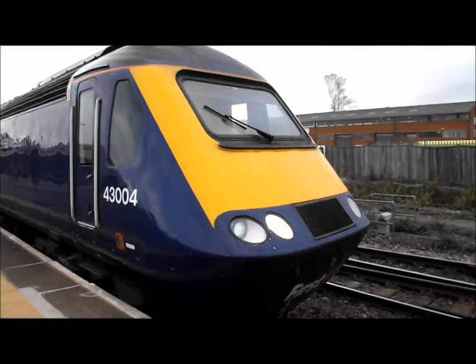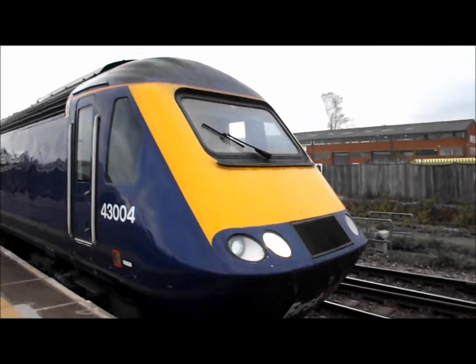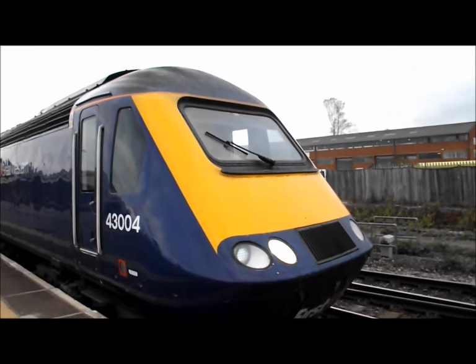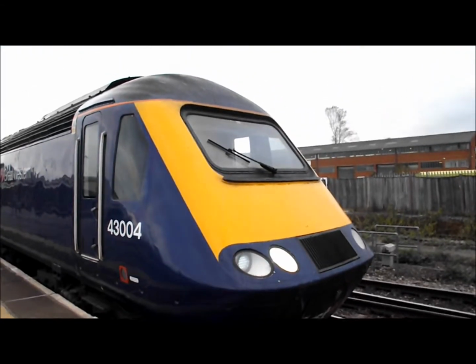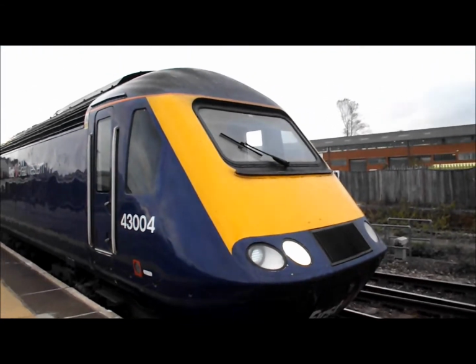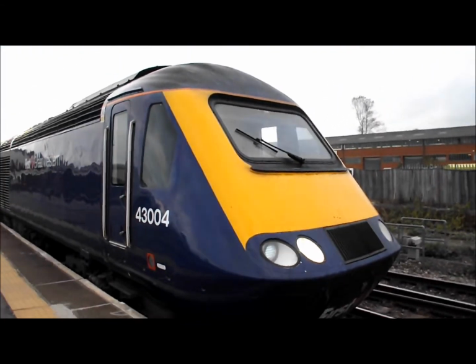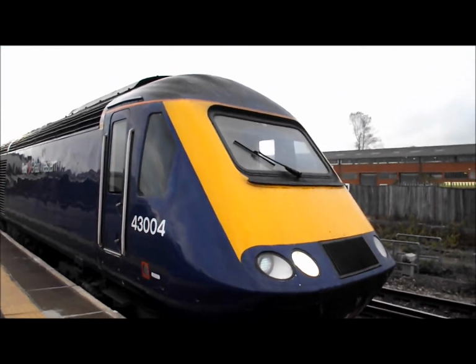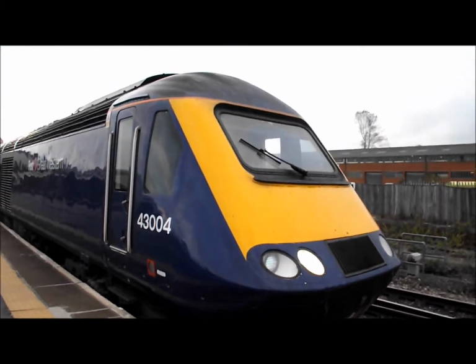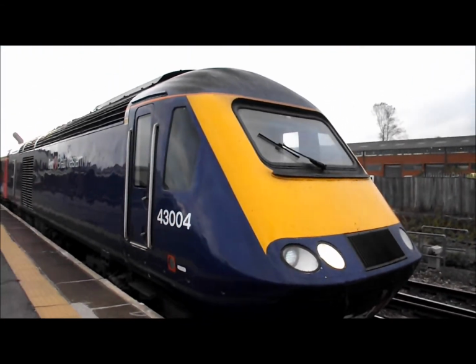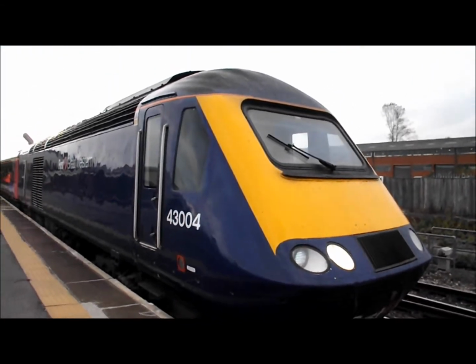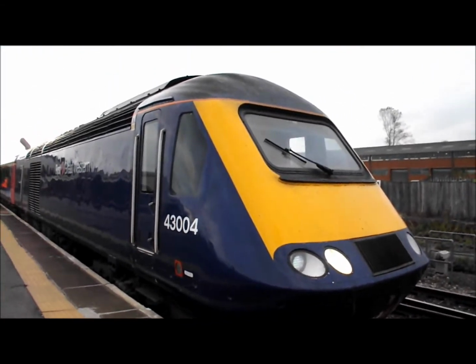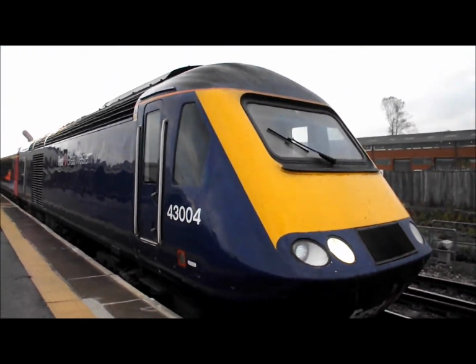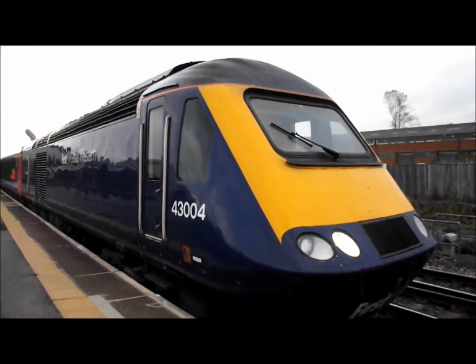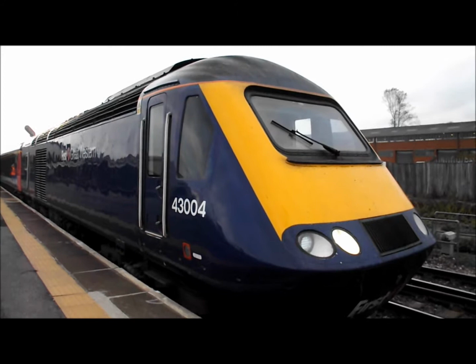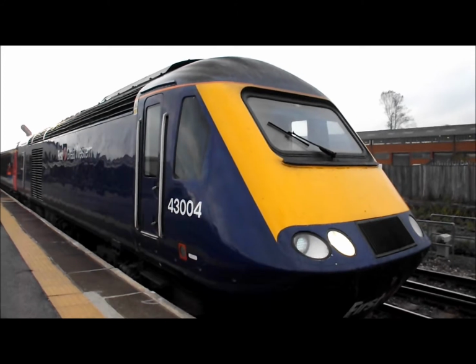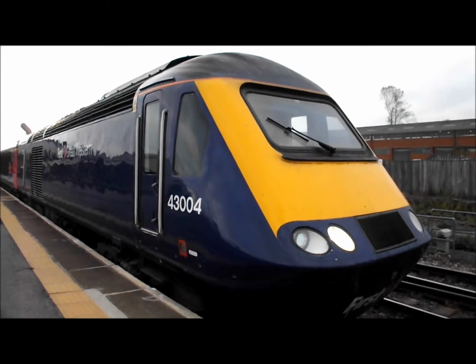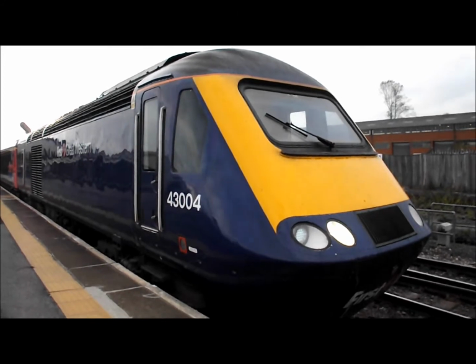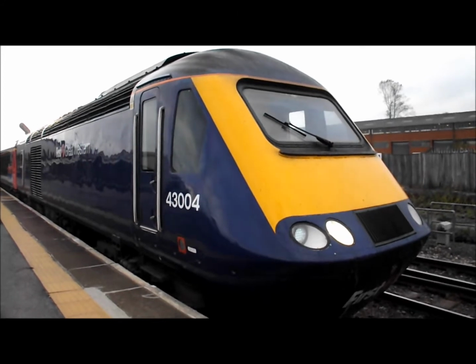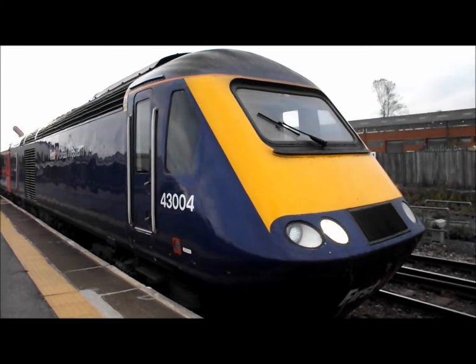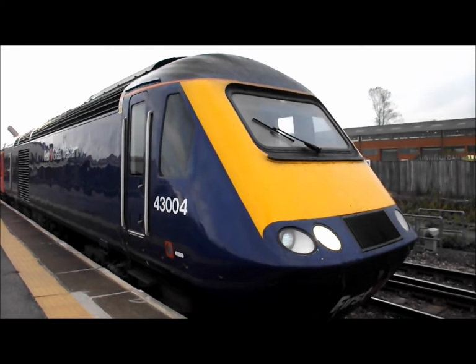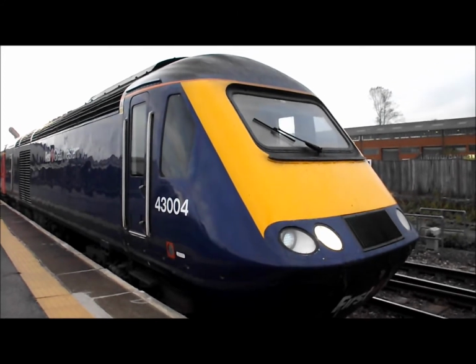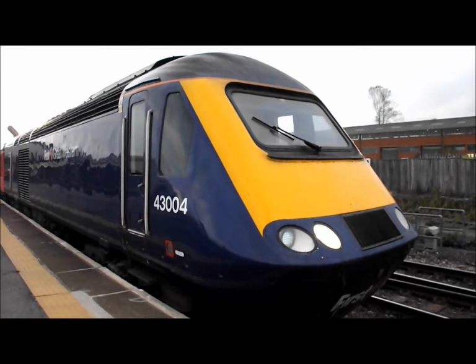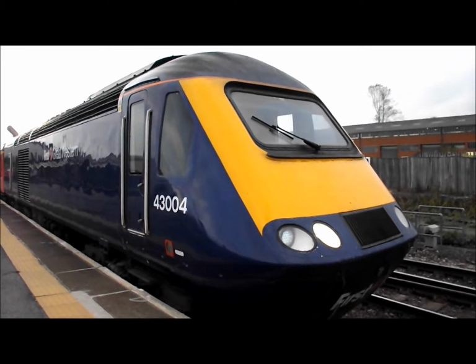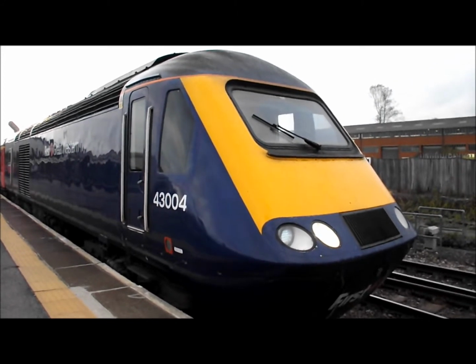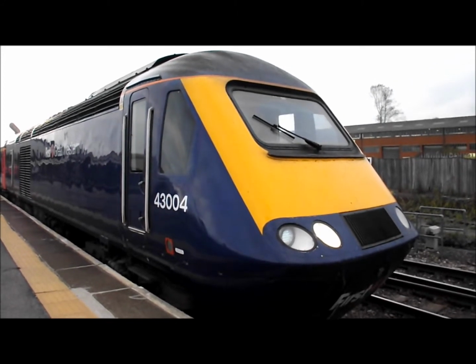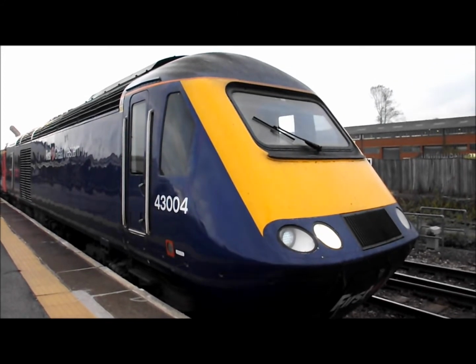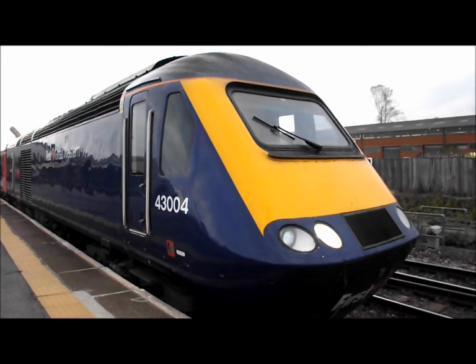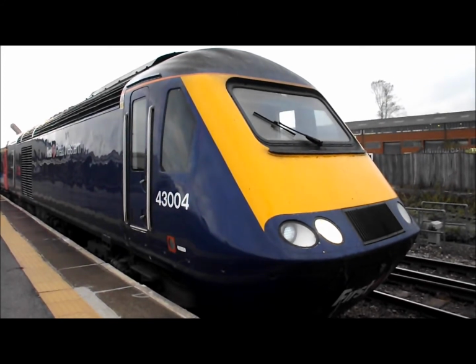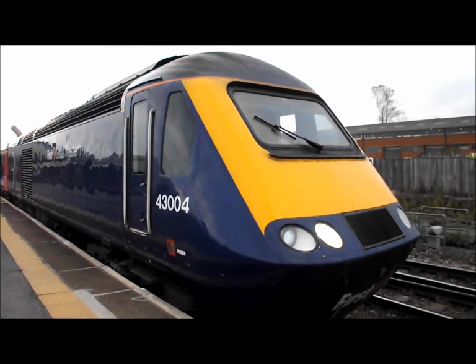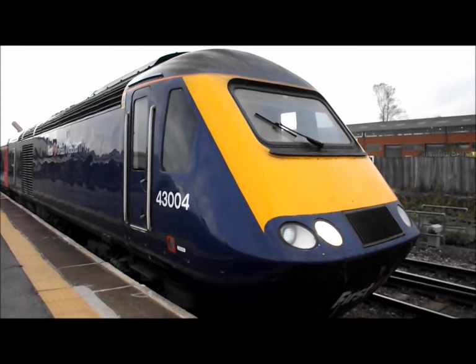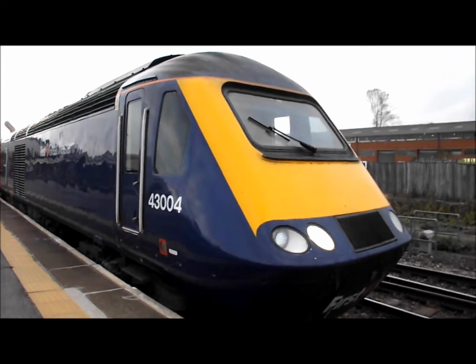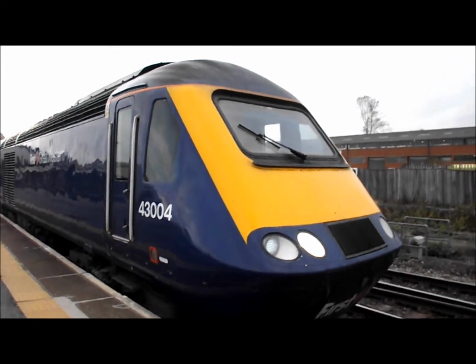Next out: First Great Western's 43004, heading the 5X94 service to London Paddington from Plymouth.